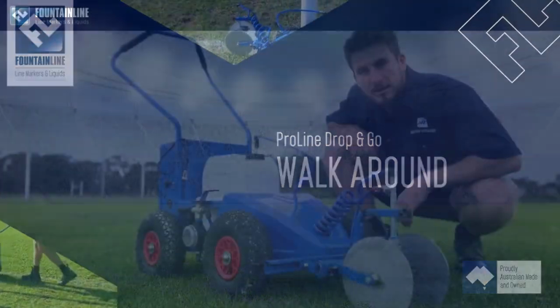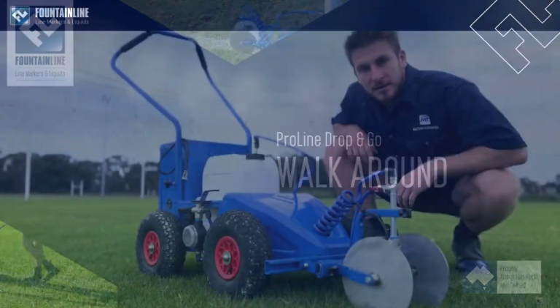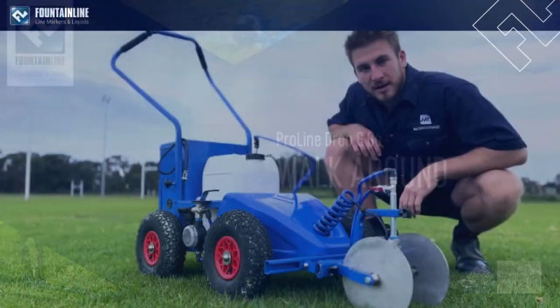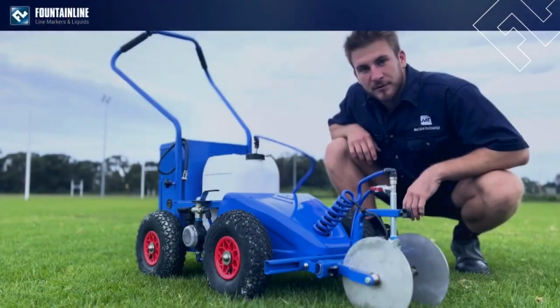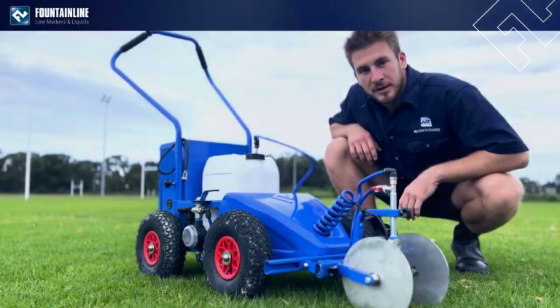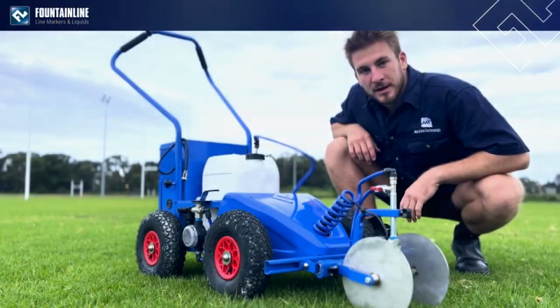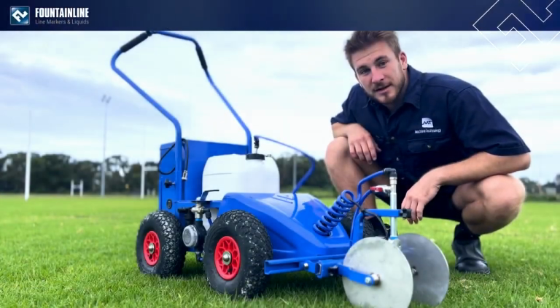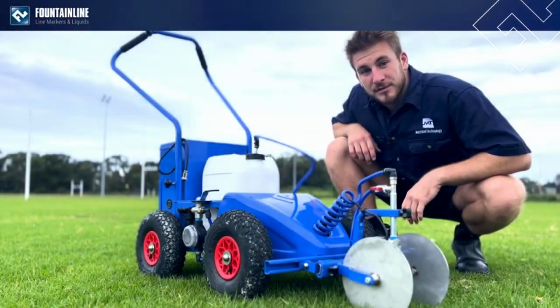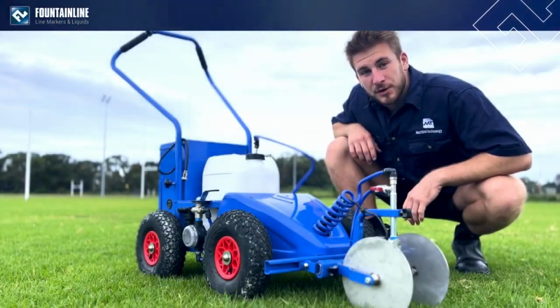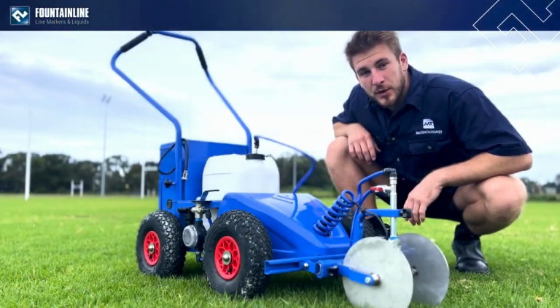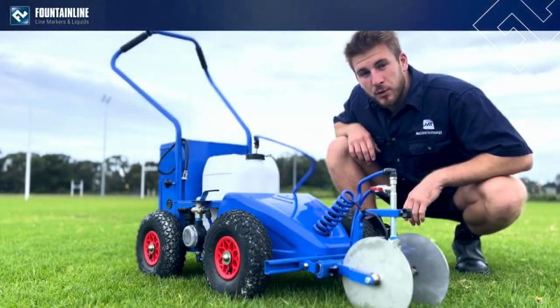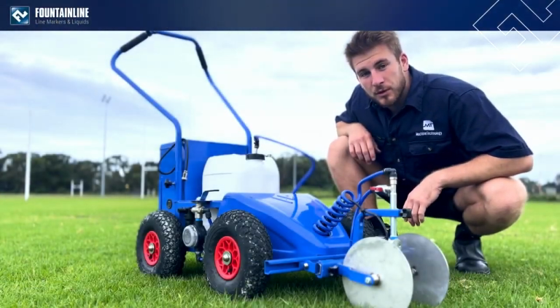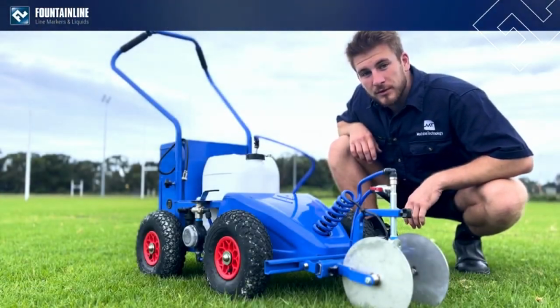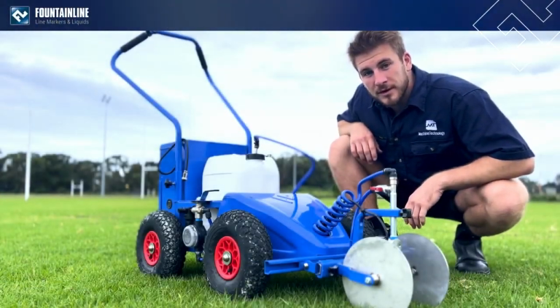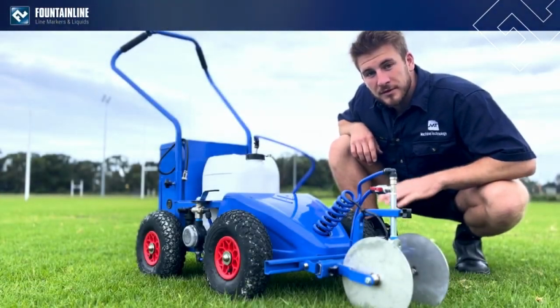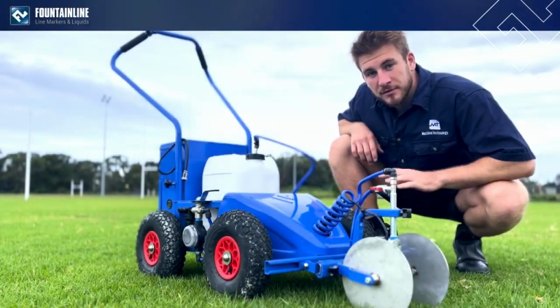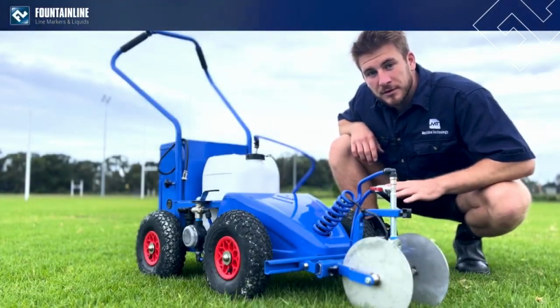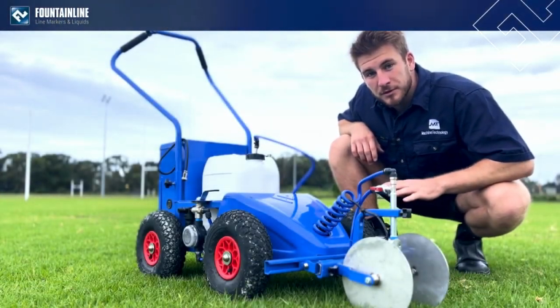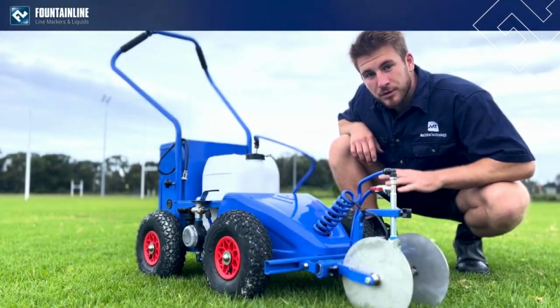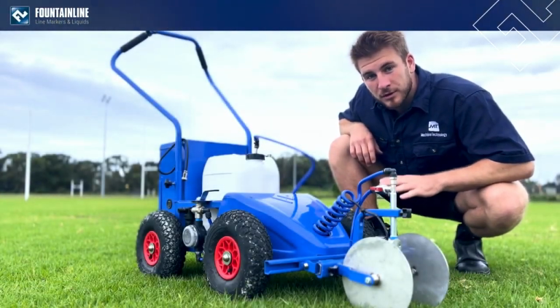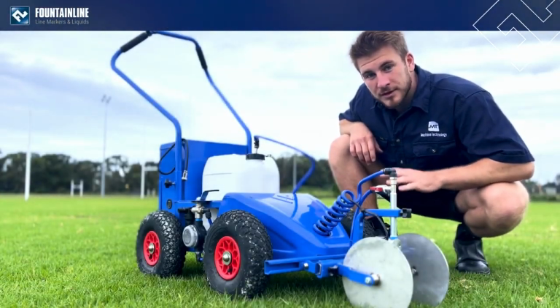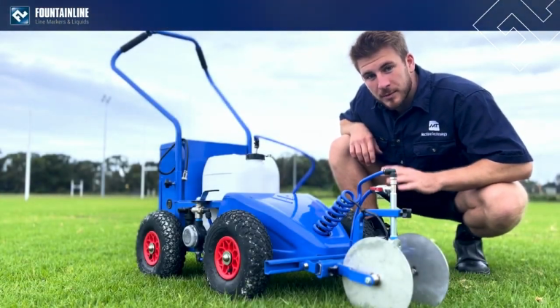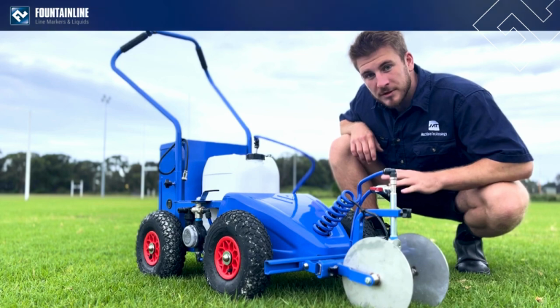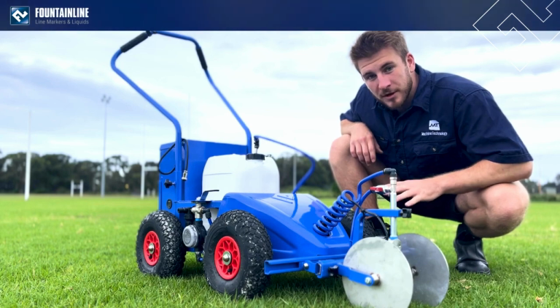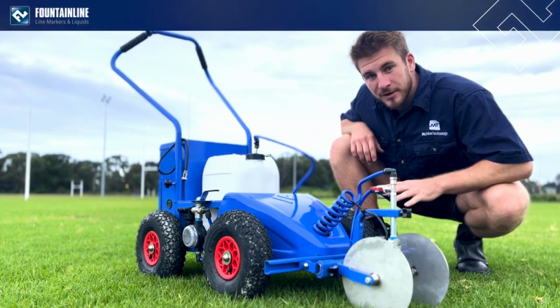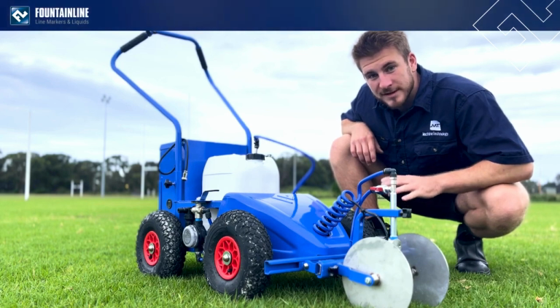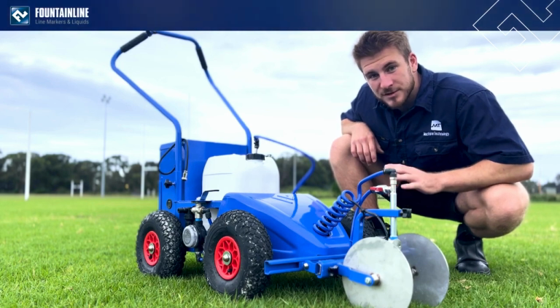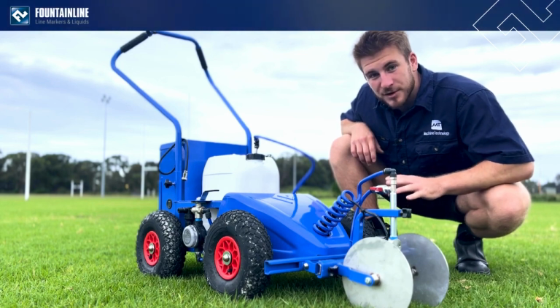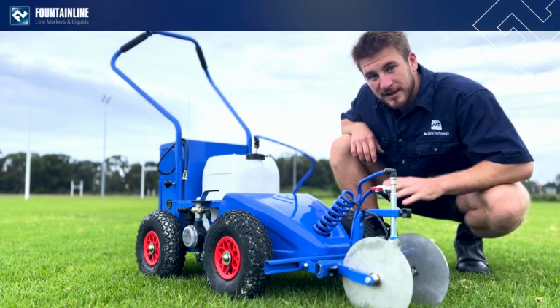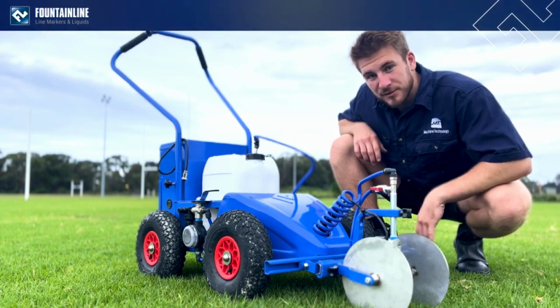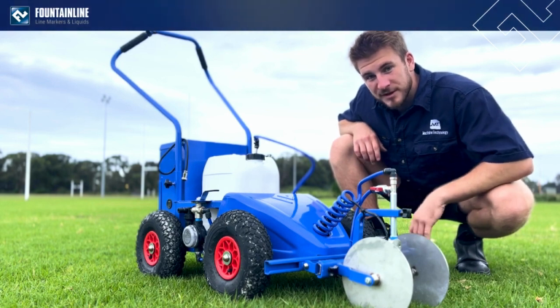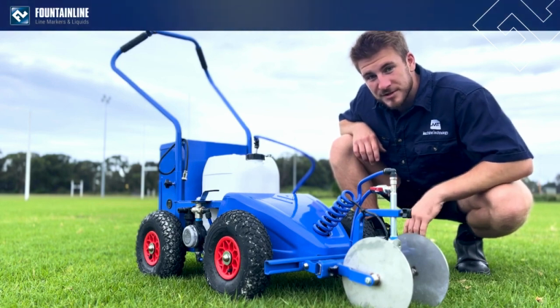G'day everyone, I'm going to give you a quick walk around of the new ProLine Drop and Go and its new added features.